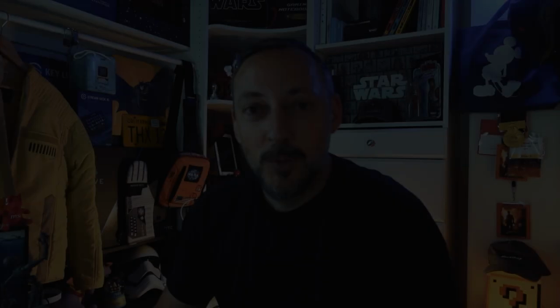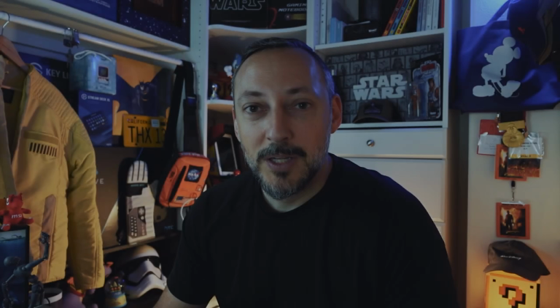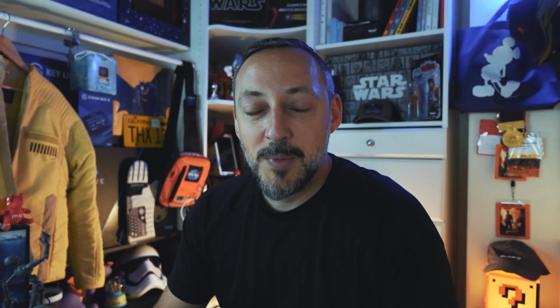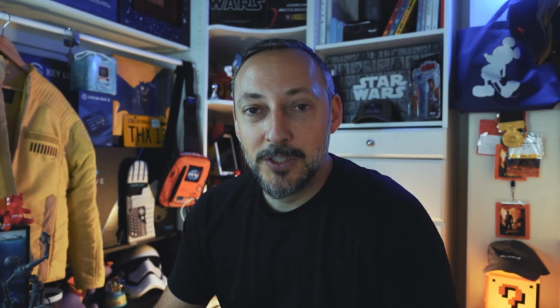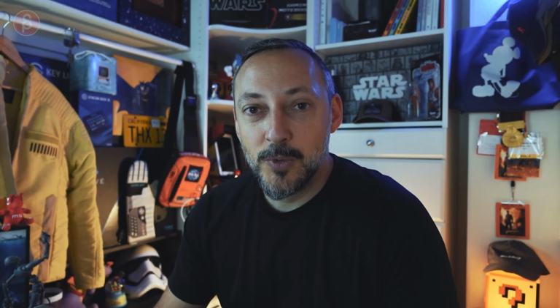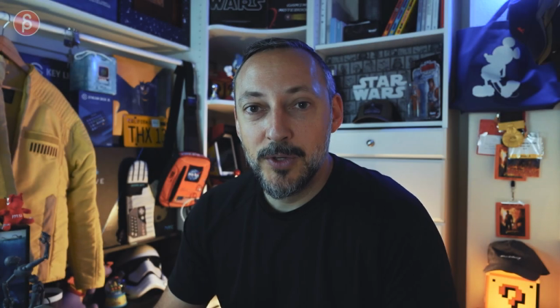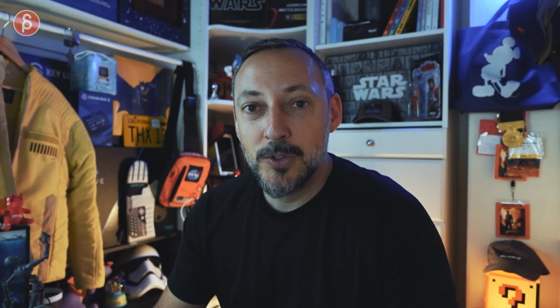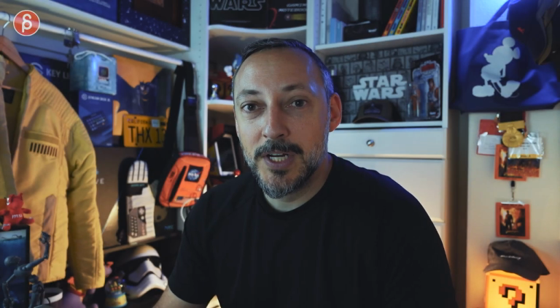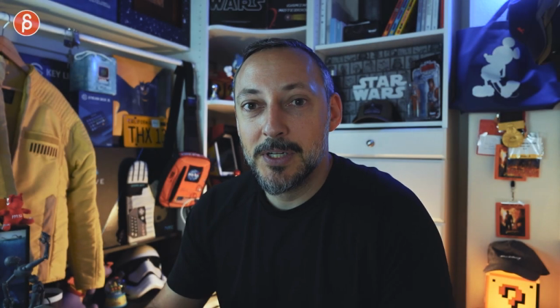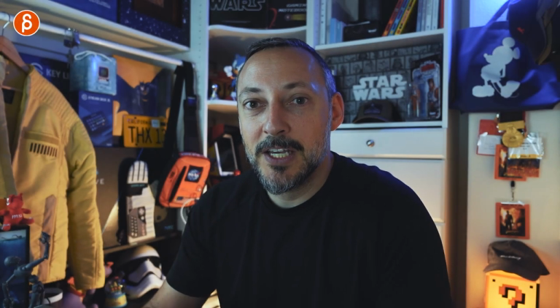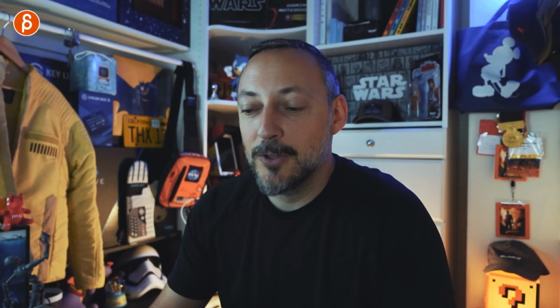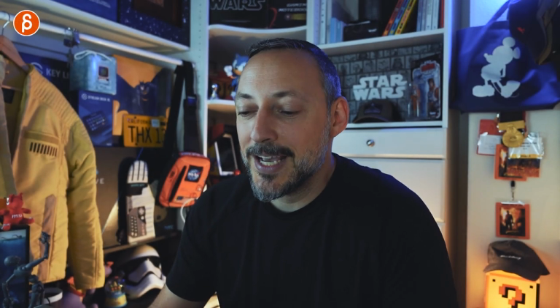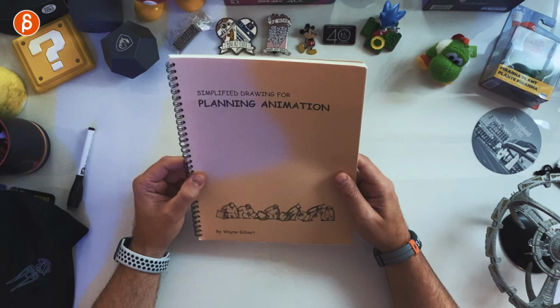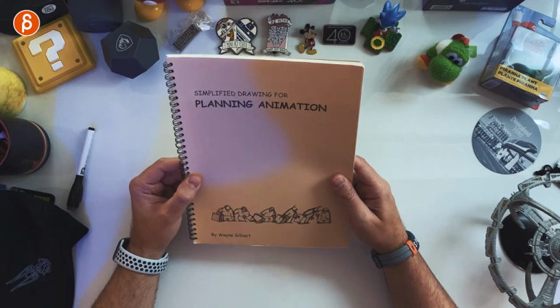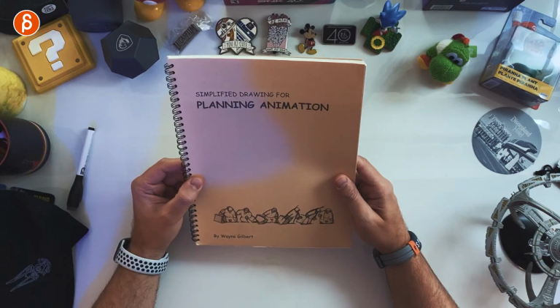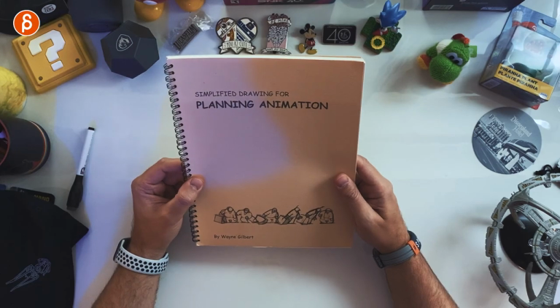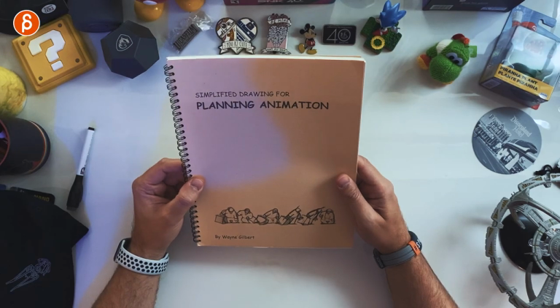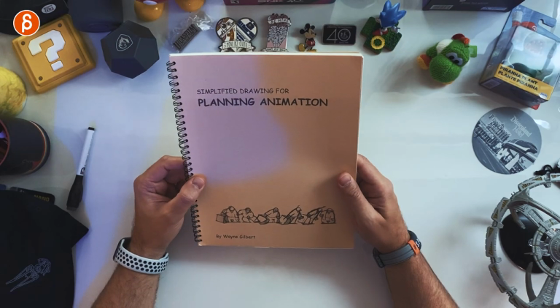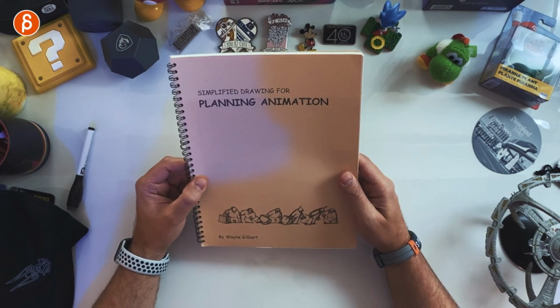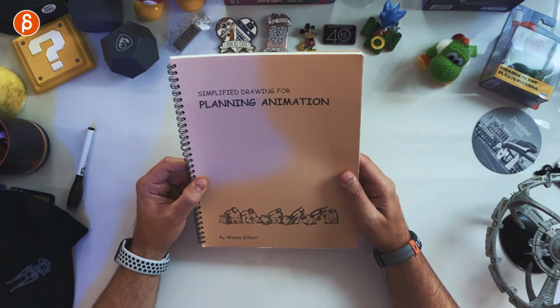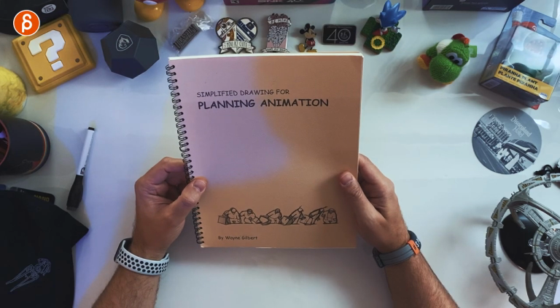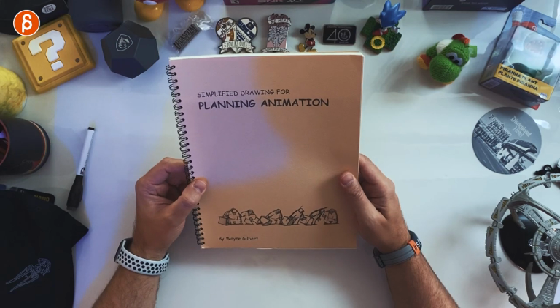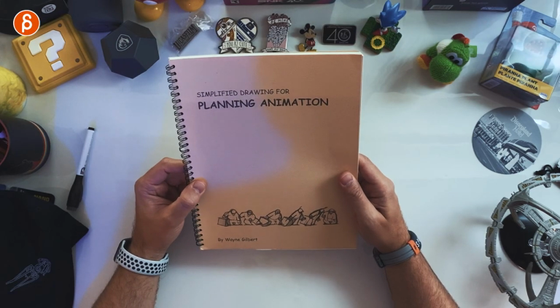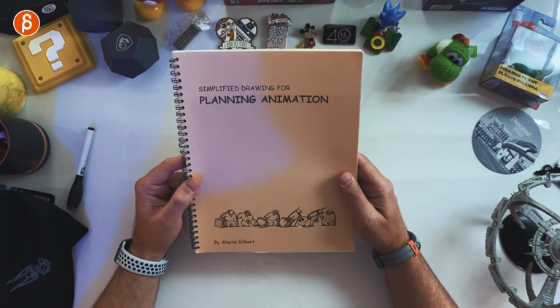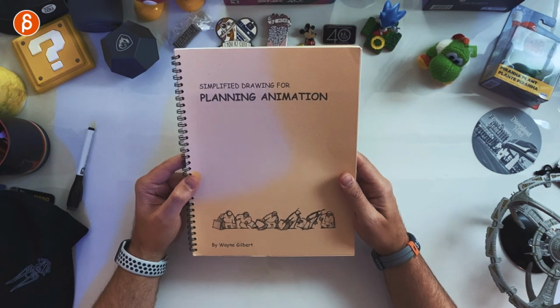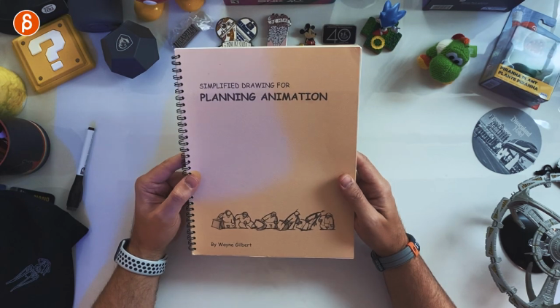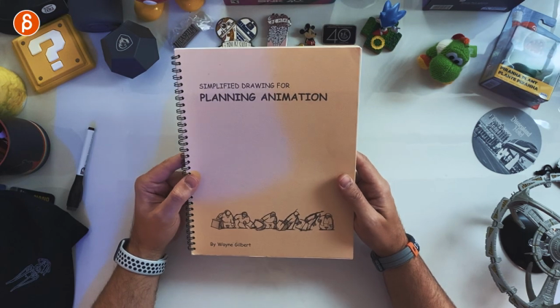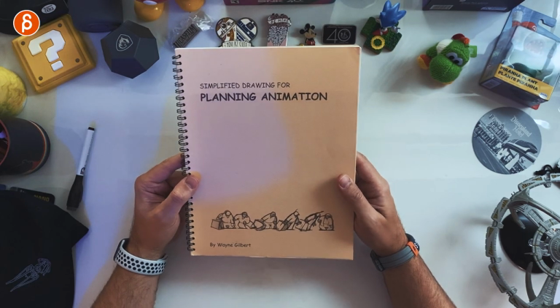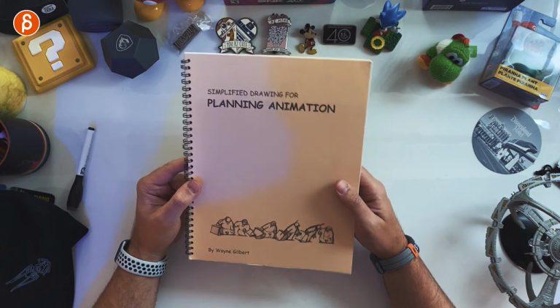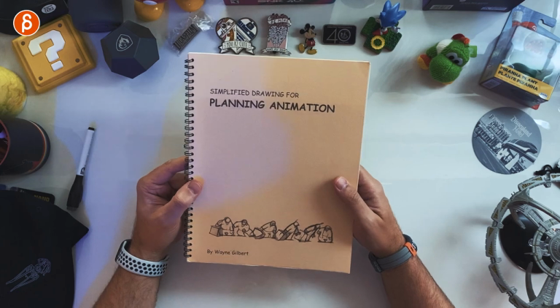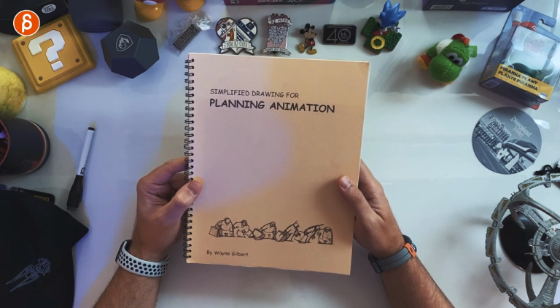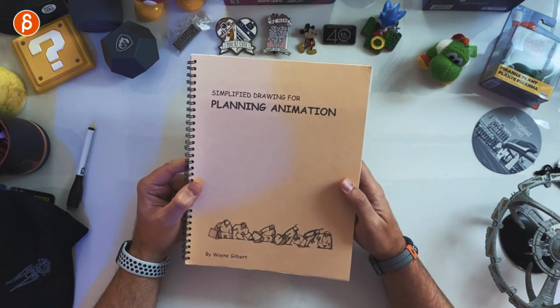Welcome back to another review. Today I'm going to take a look at Simplified Drawing for Planning Animation by Wayne Gilbert.